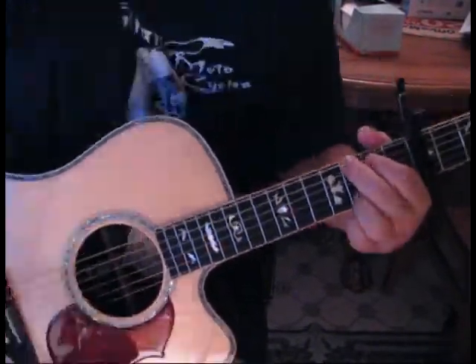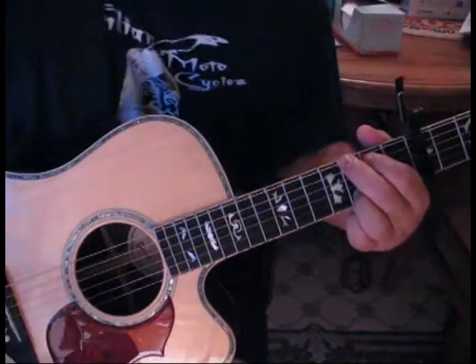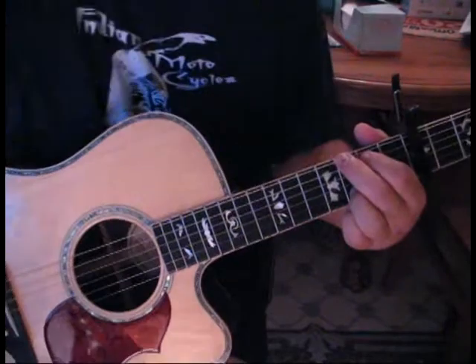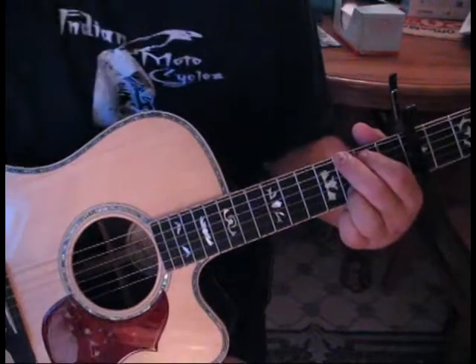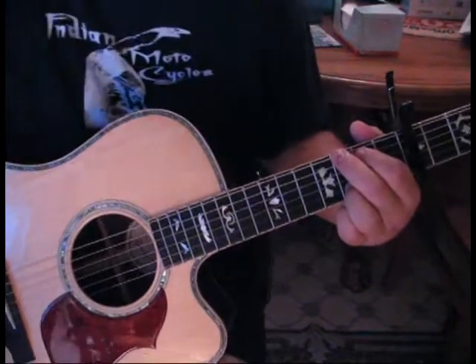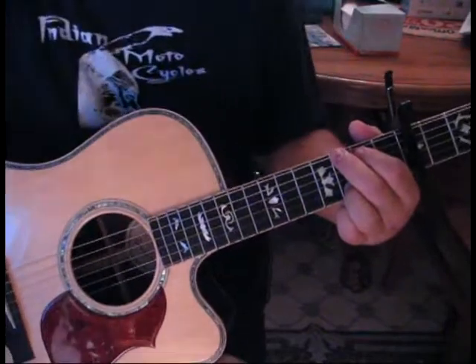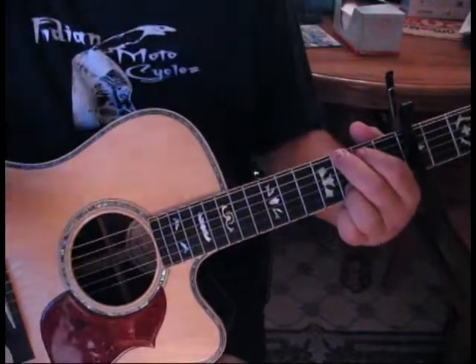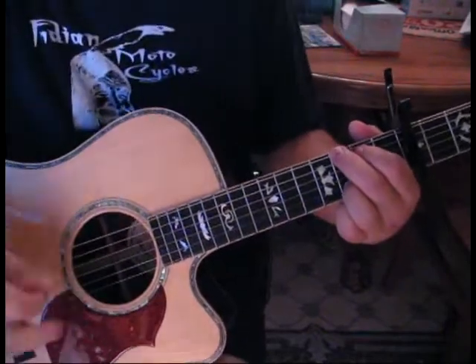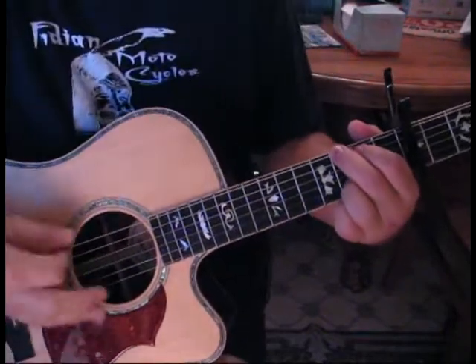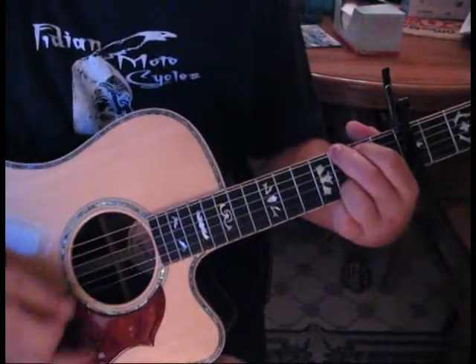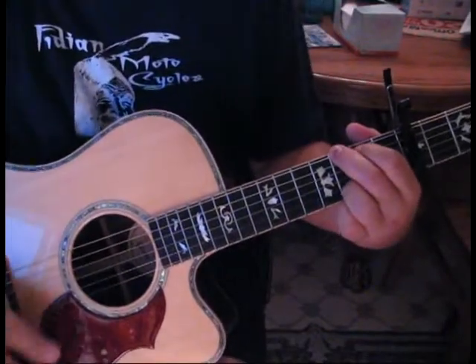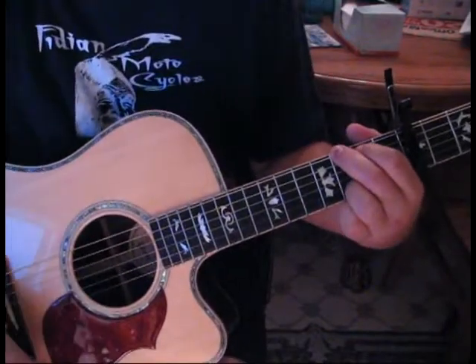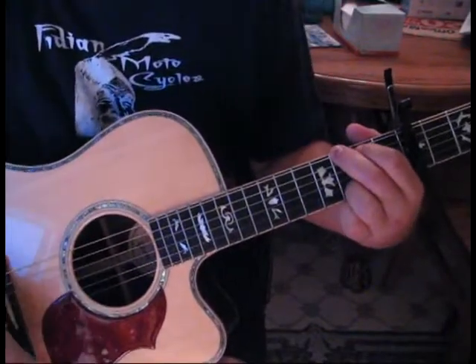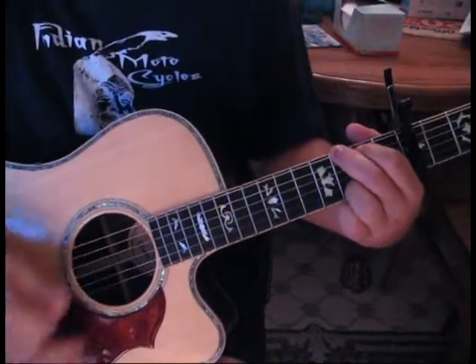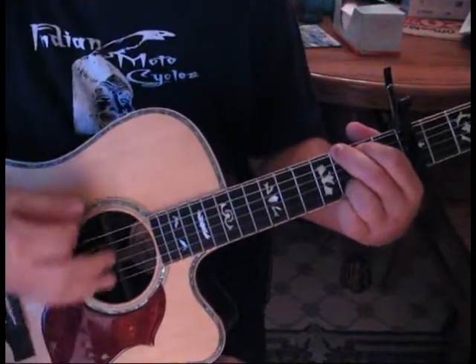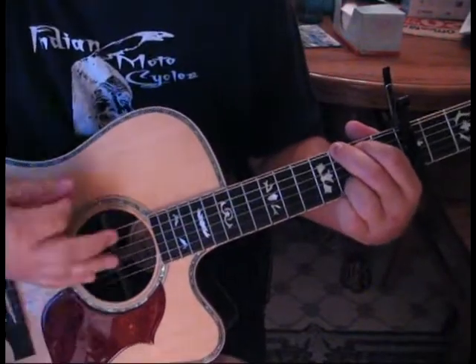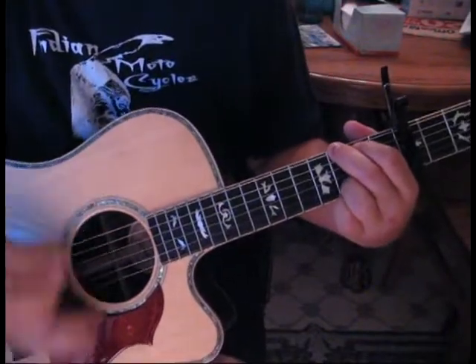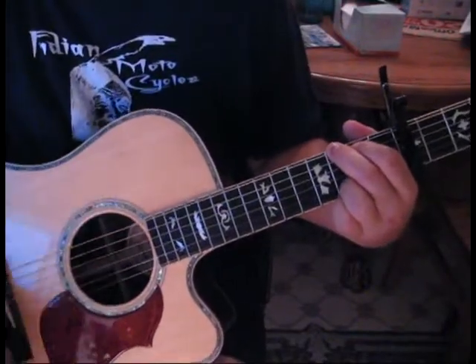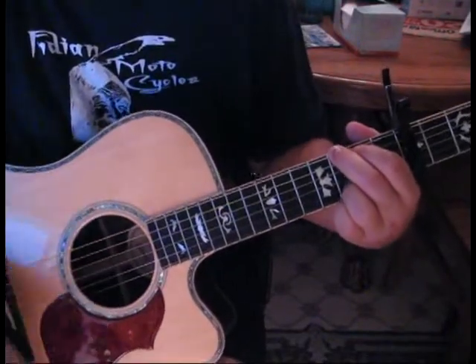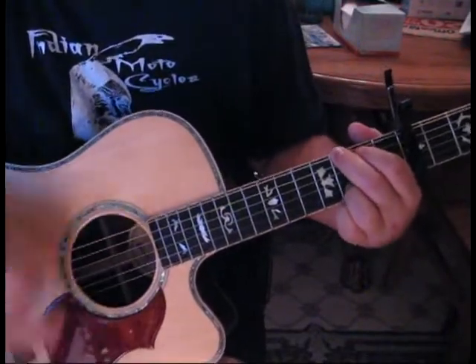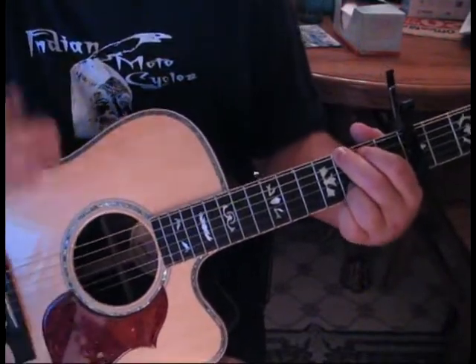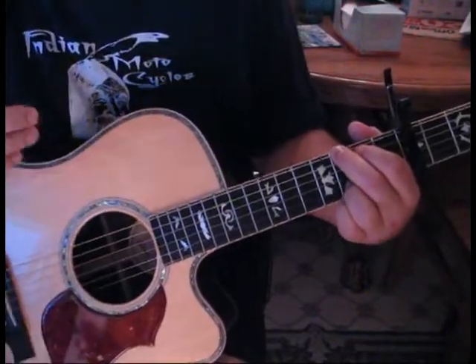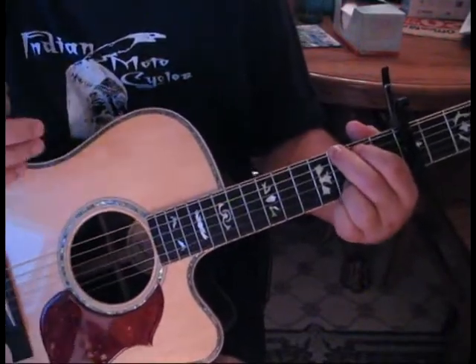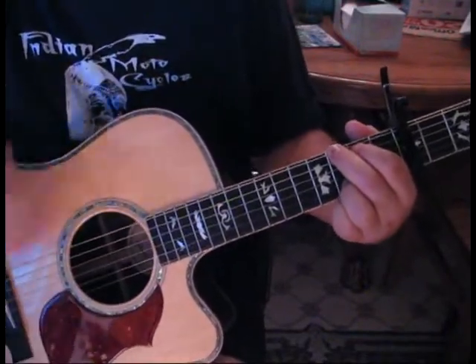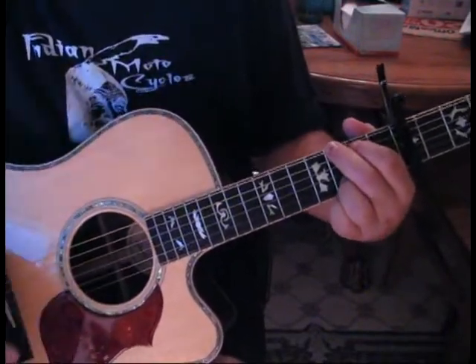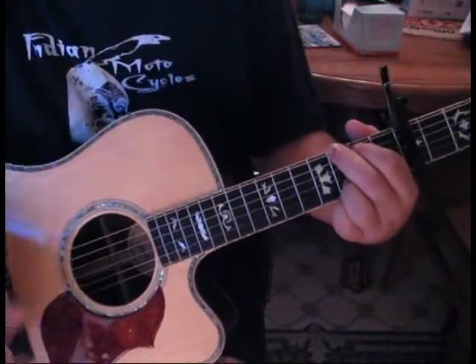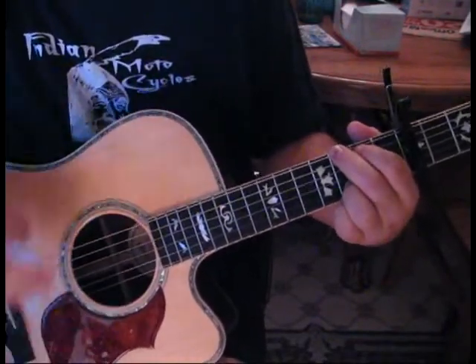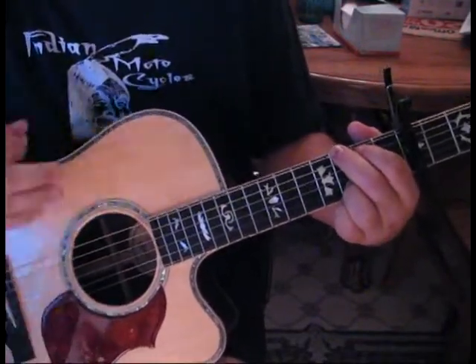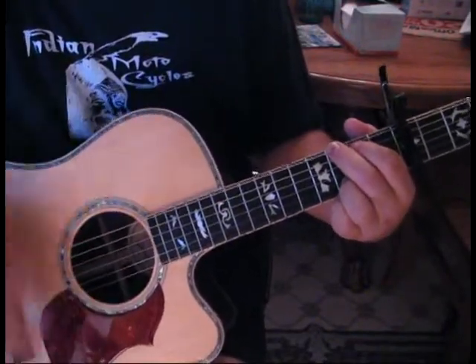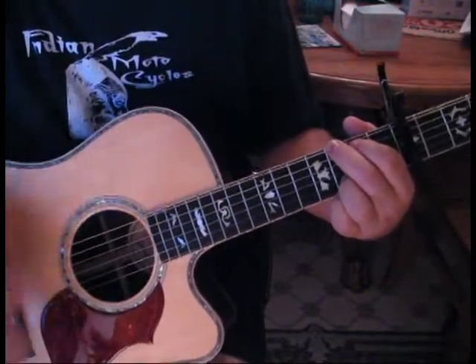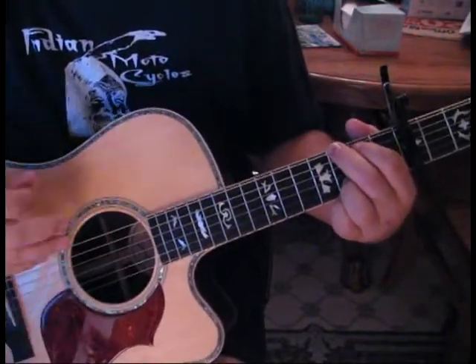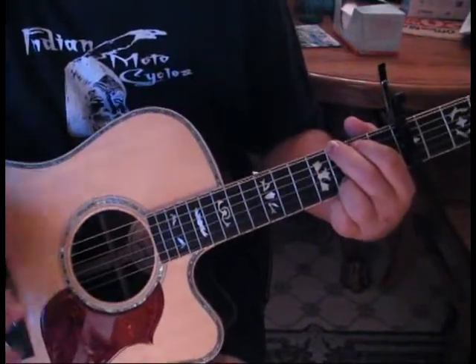The strumming will be down, and then it's basically down, up, down, down, up, down.